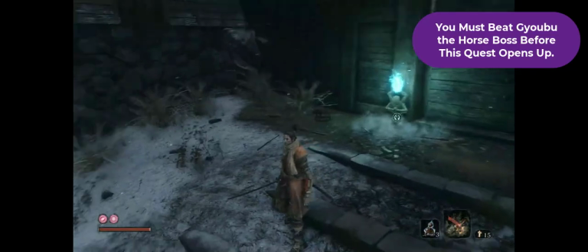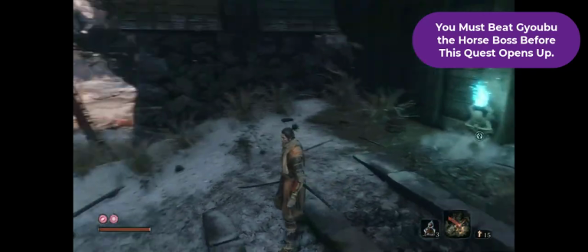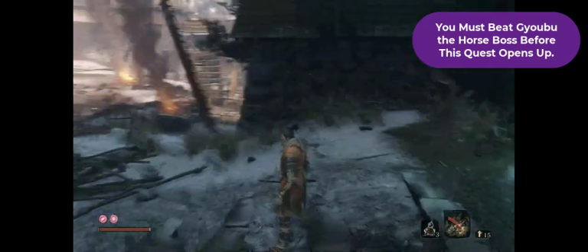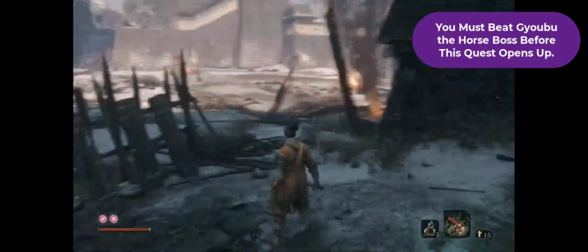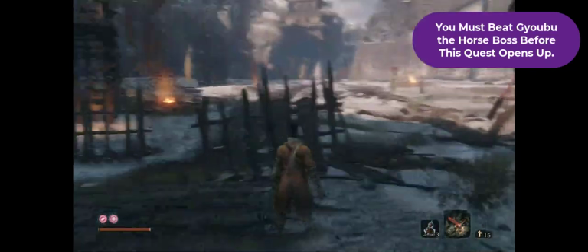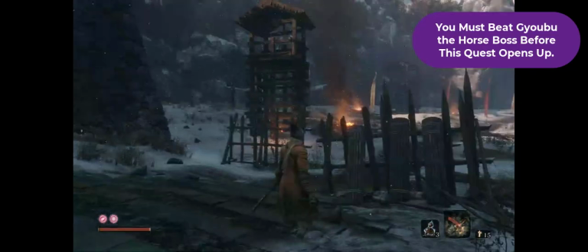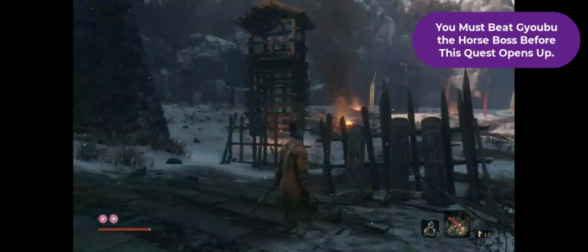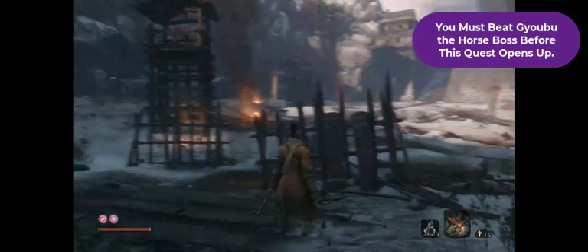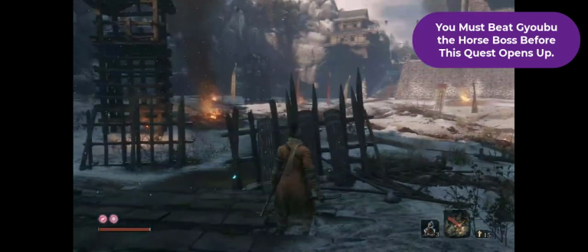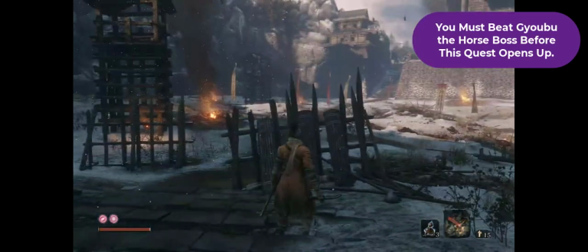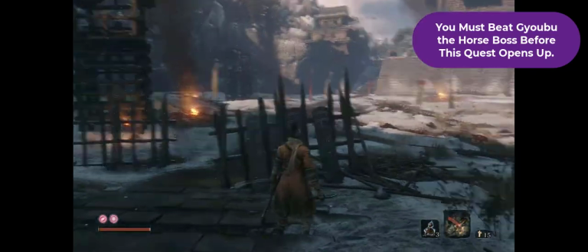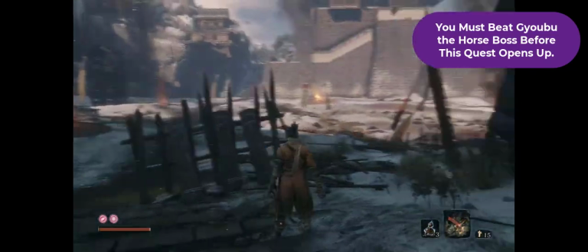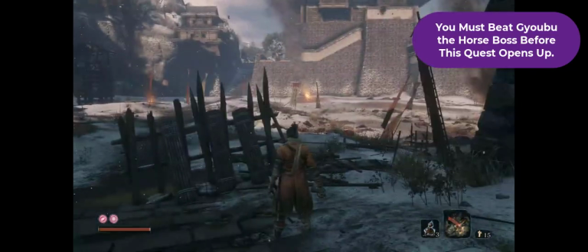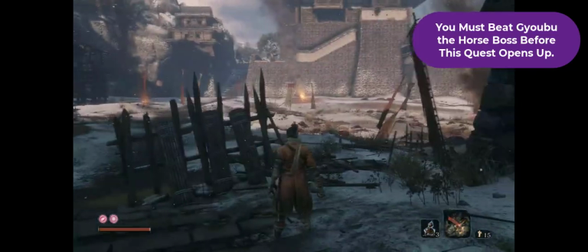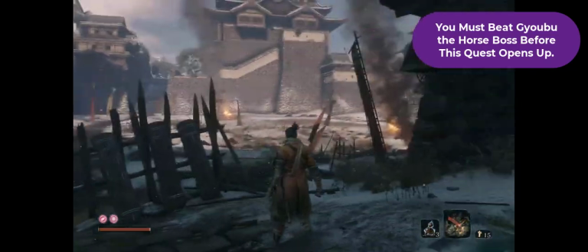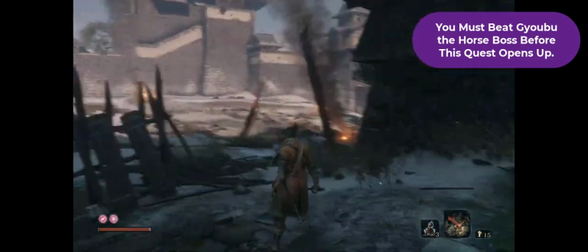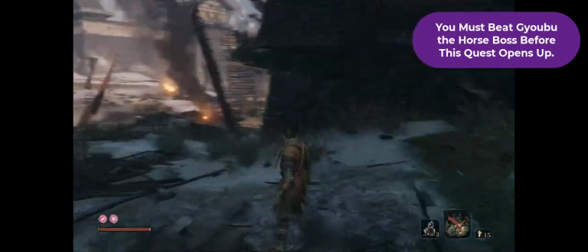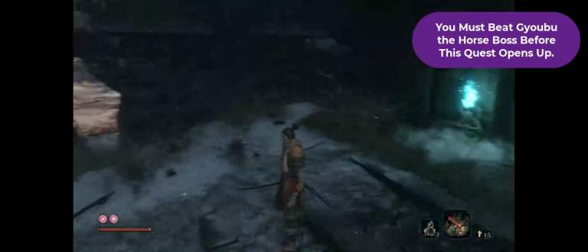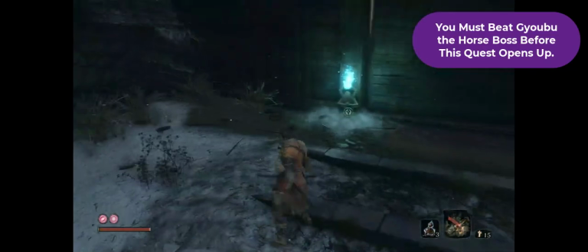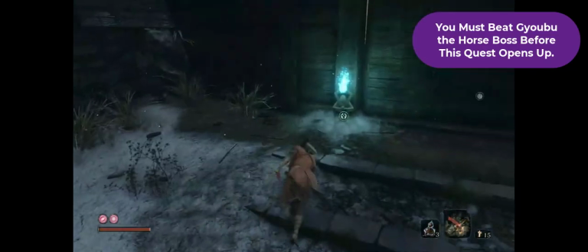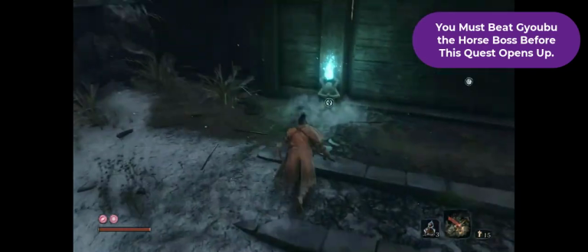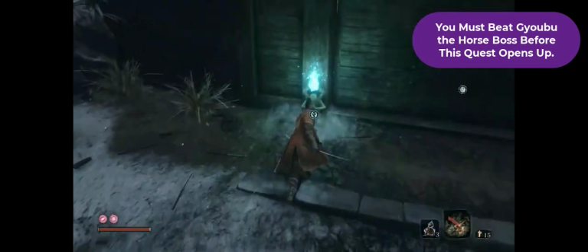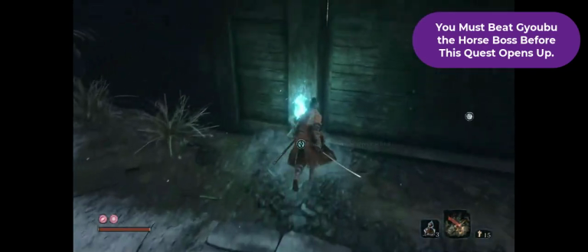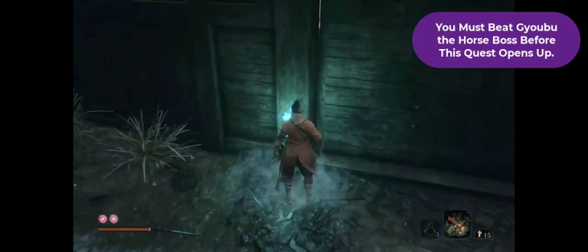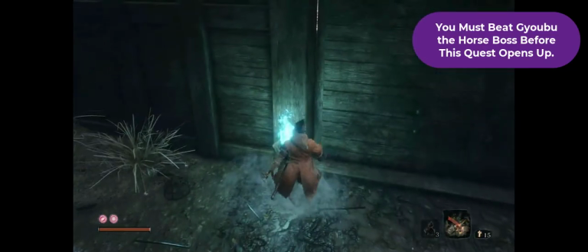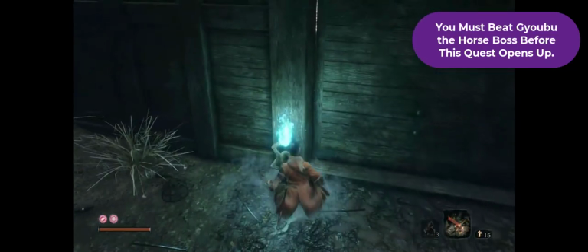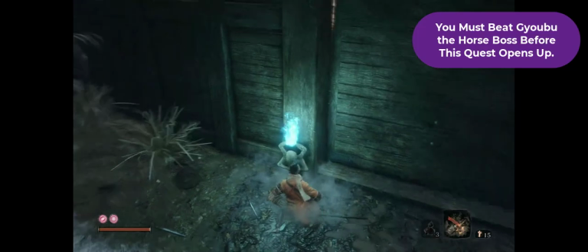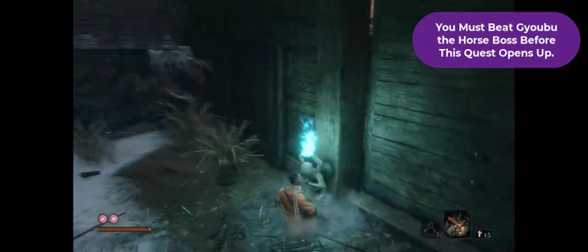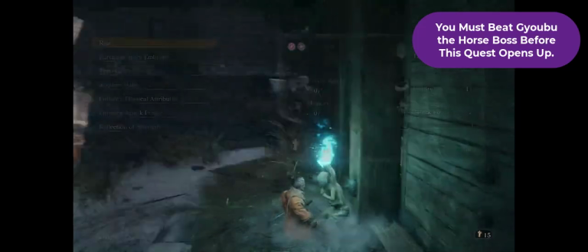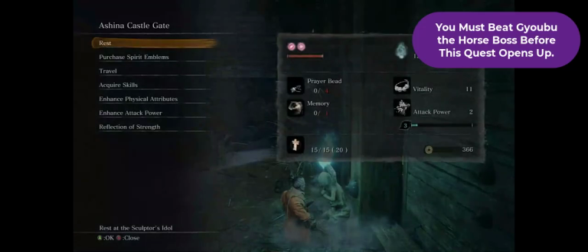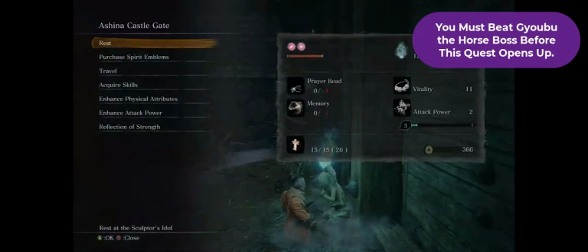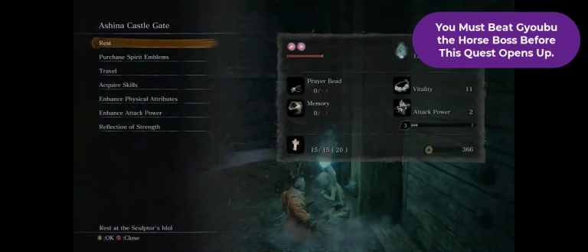Getting the Ashina Esoteric Text will give you the definitely OP Ichimanji combat art. Ichimanji is what's up, and Ichimanji Double is double OP.